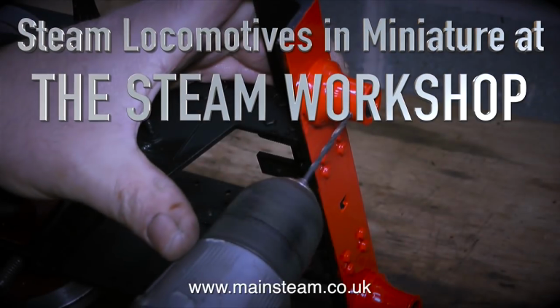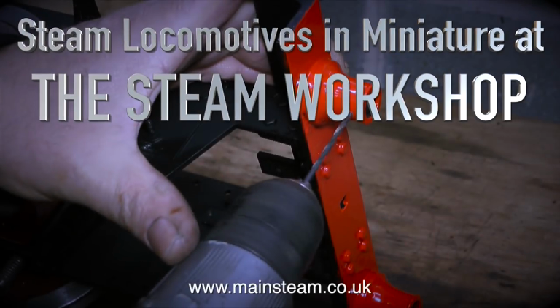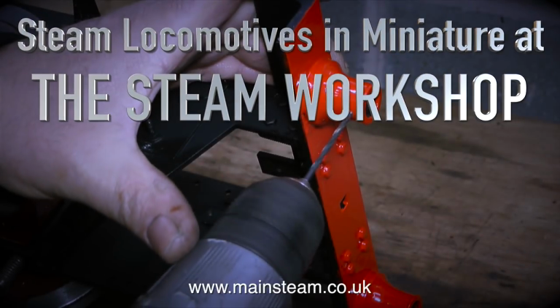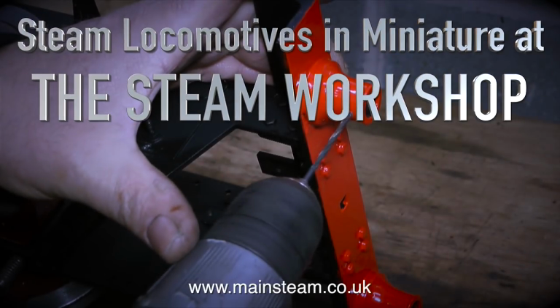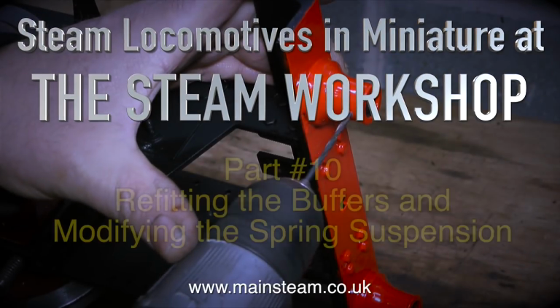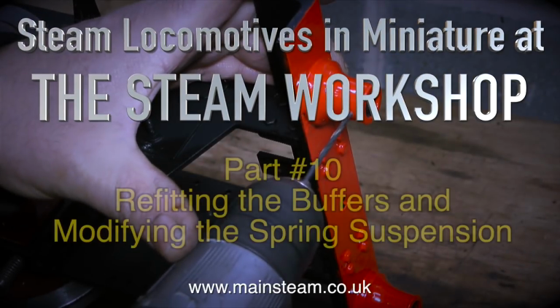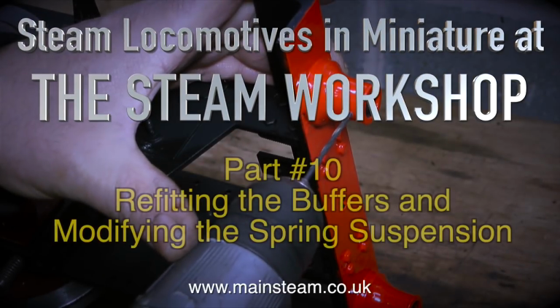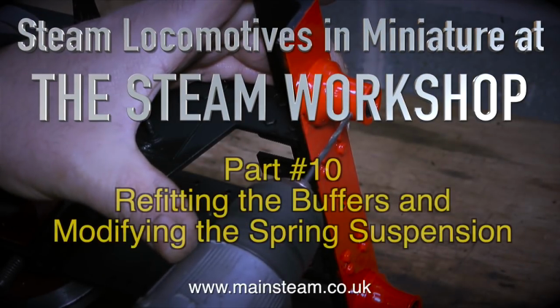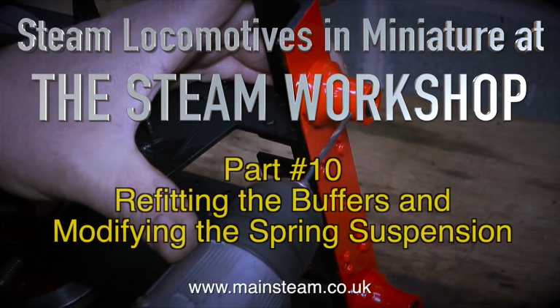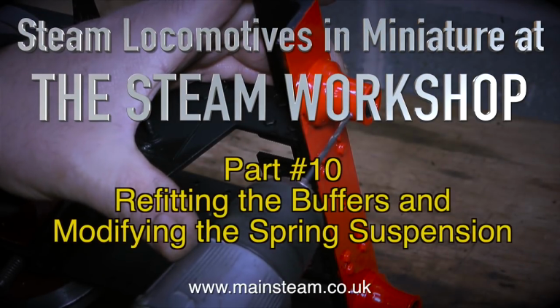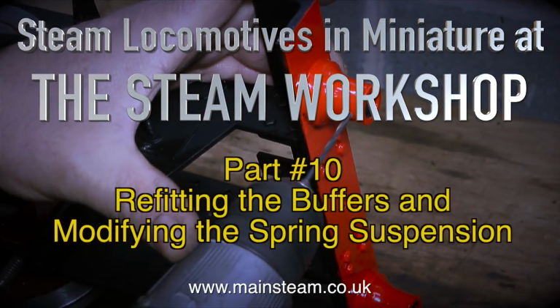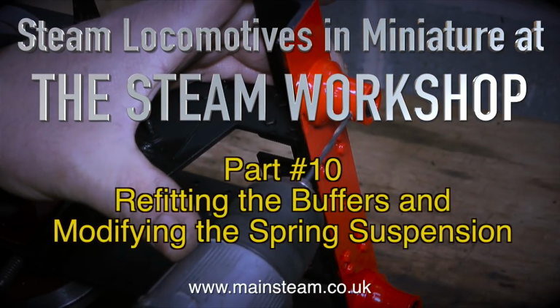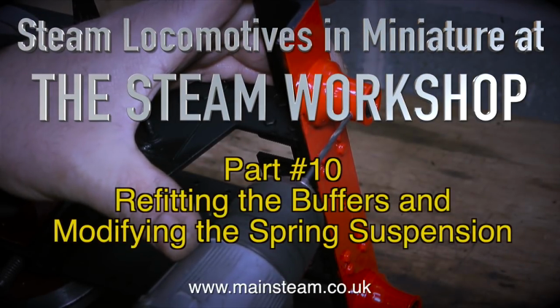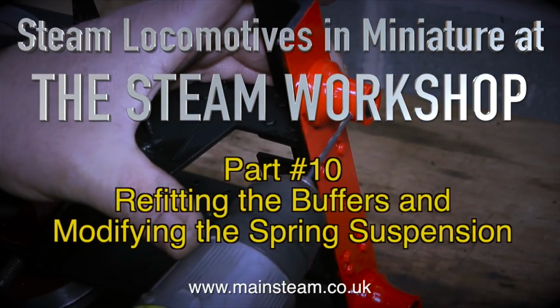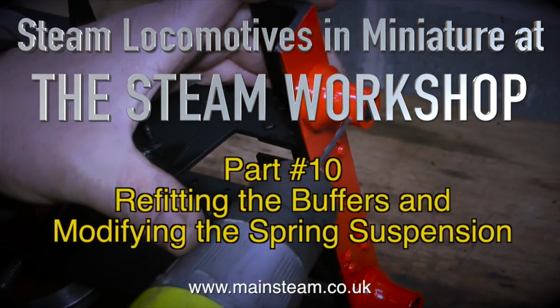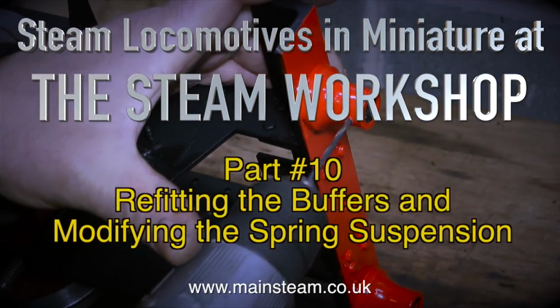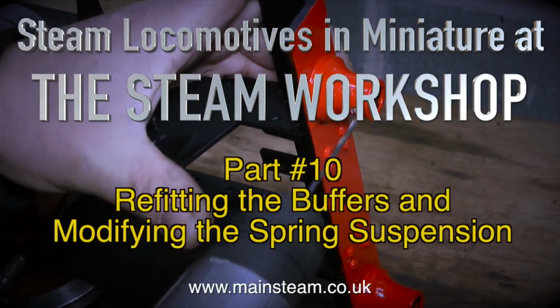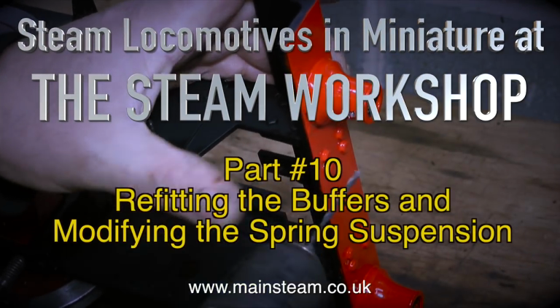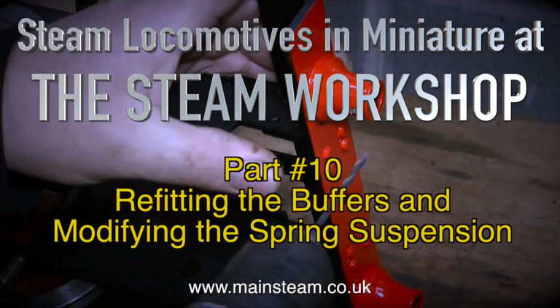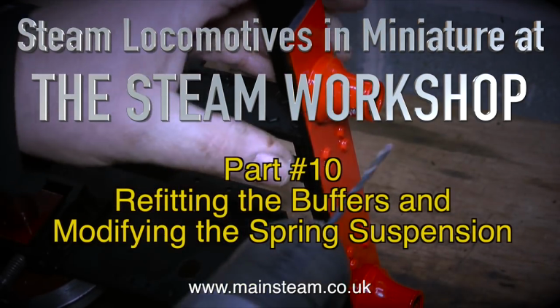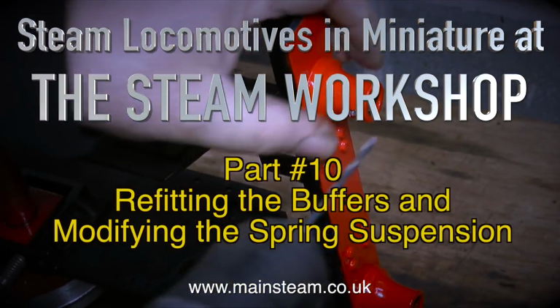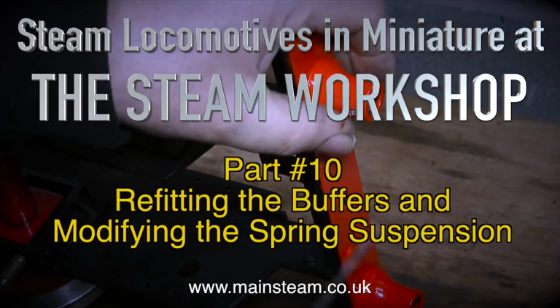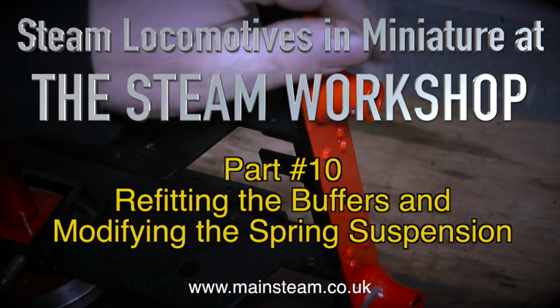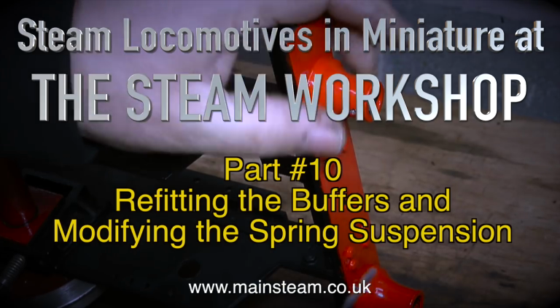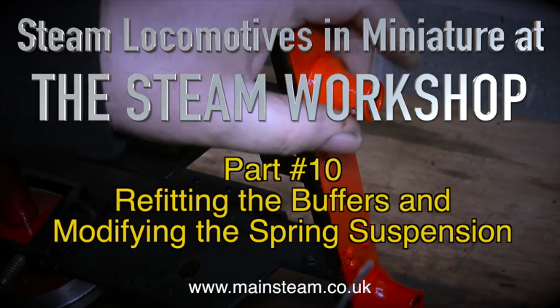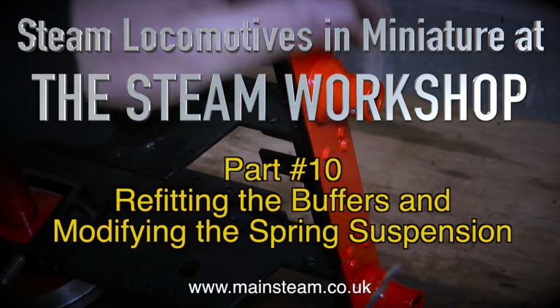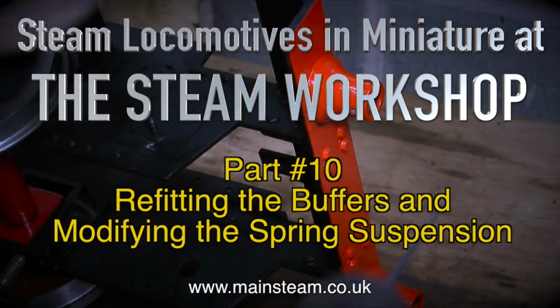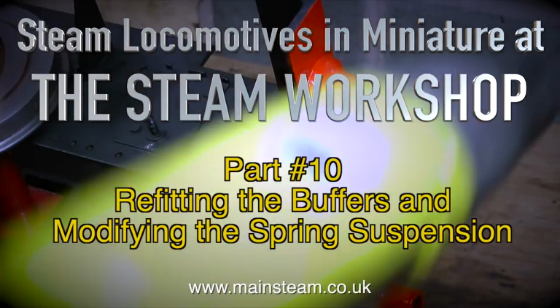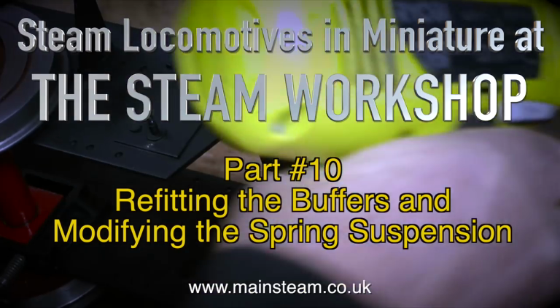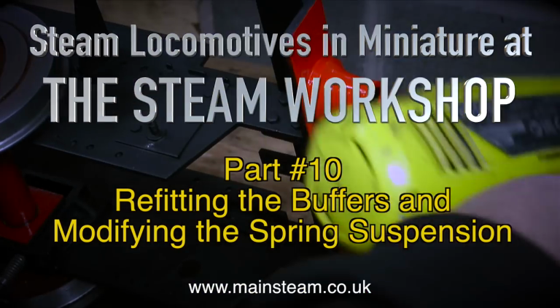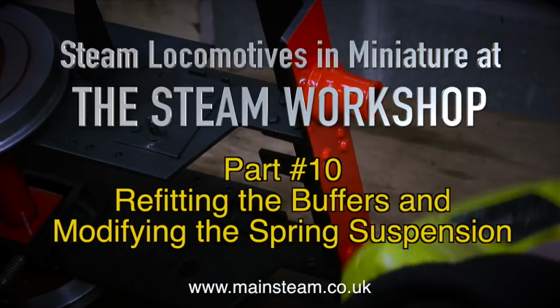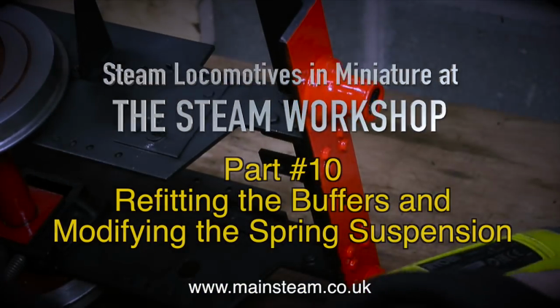Steam locomotives in miniature at the Steam Workshop, part 10: refitting the buffers and modifying the spring suspension.